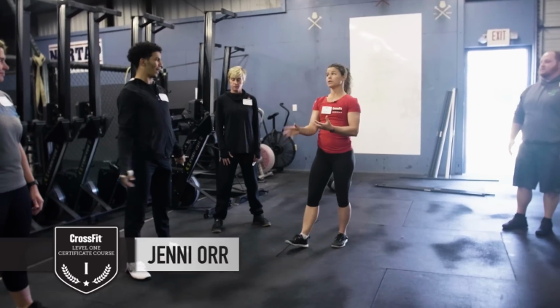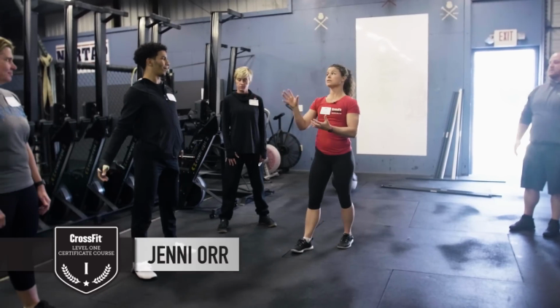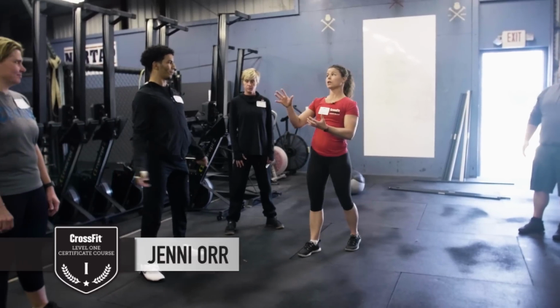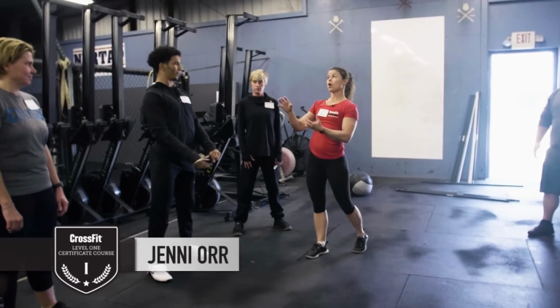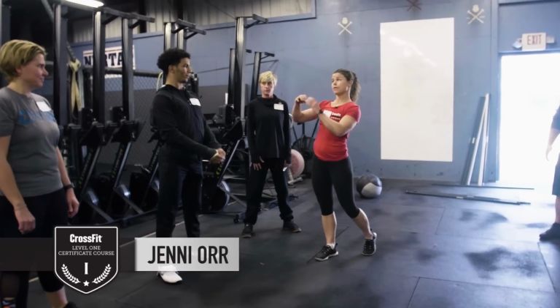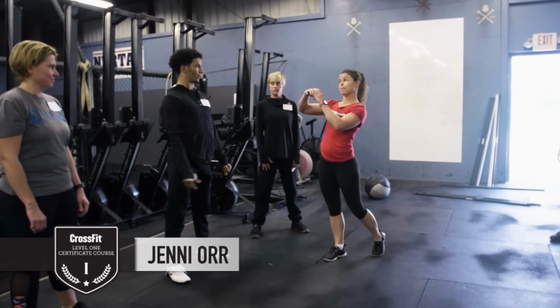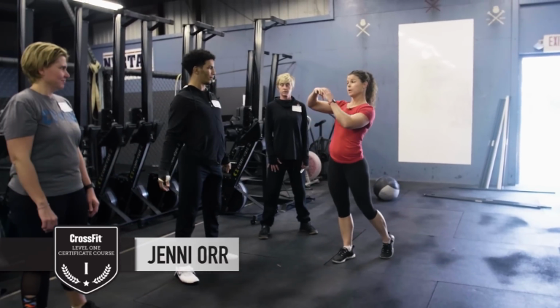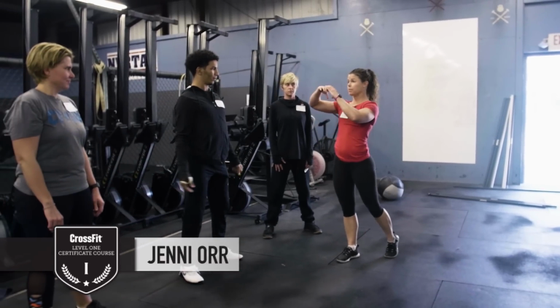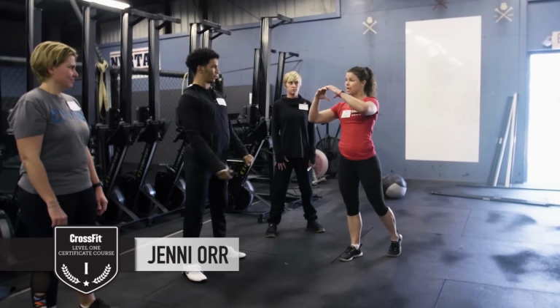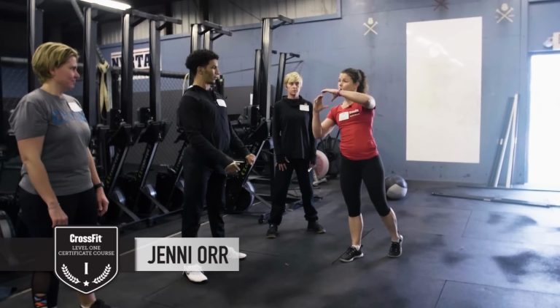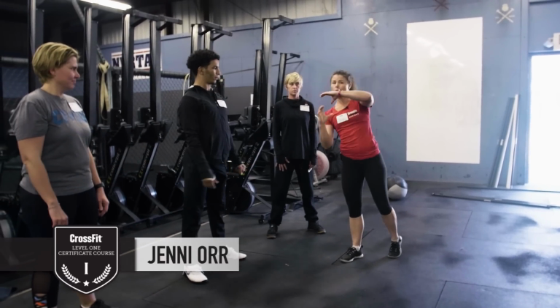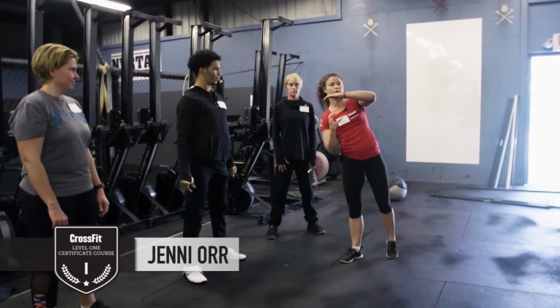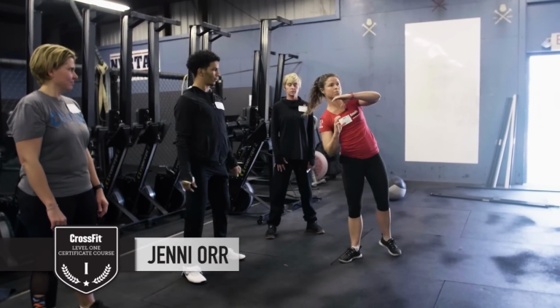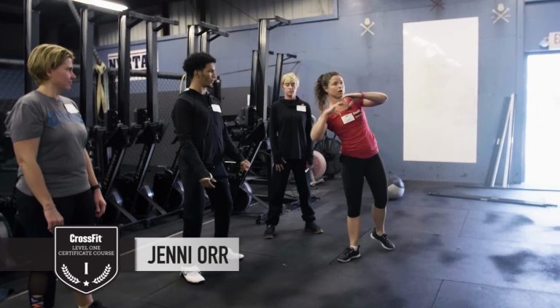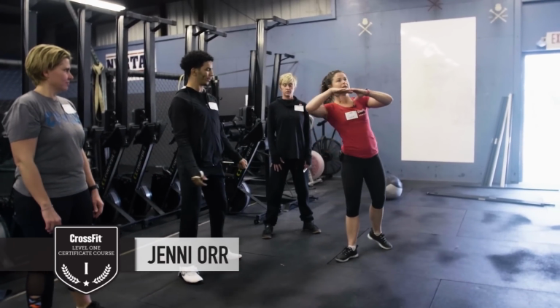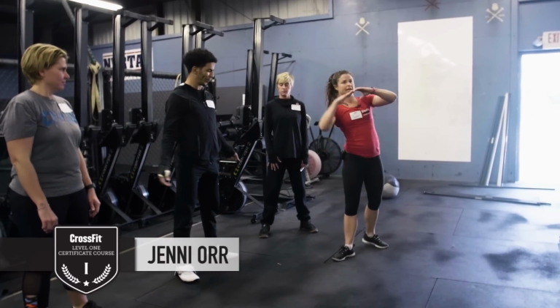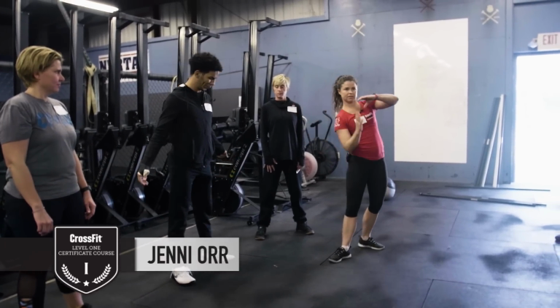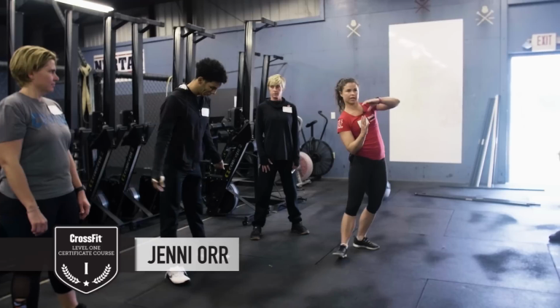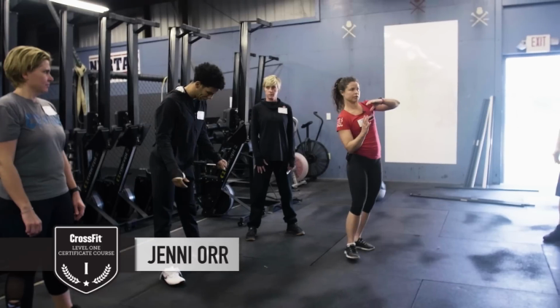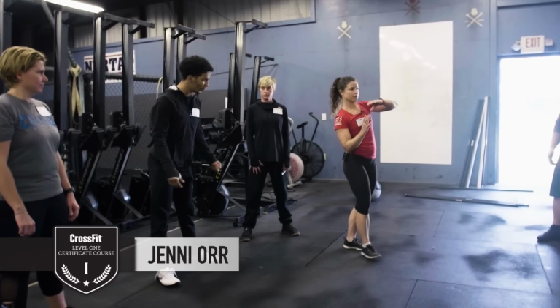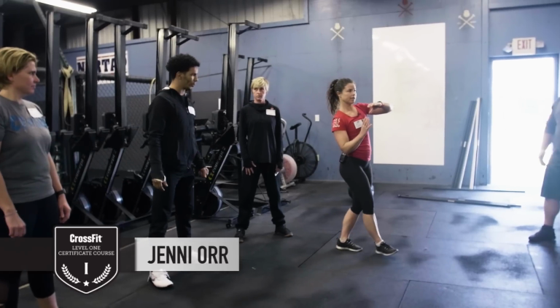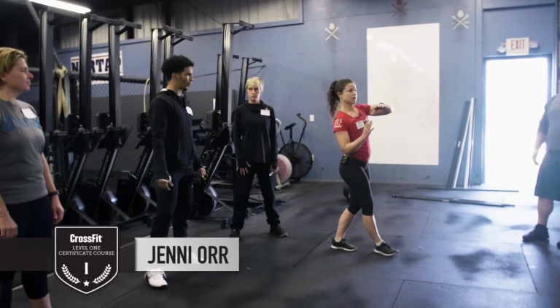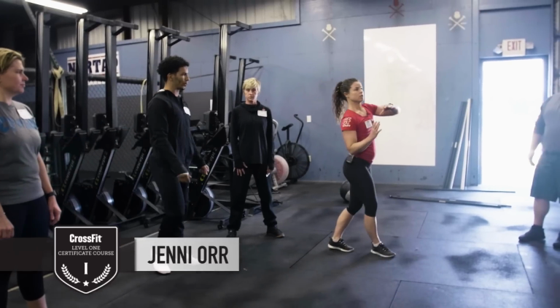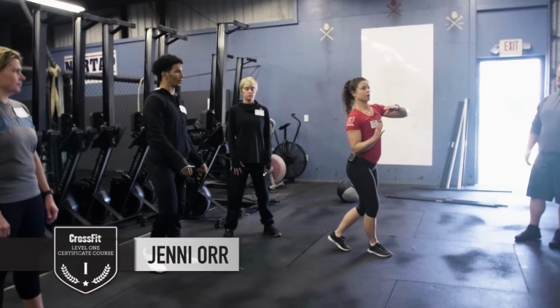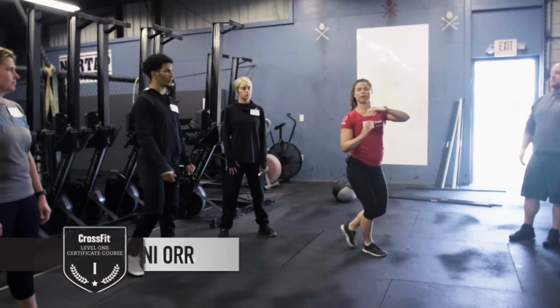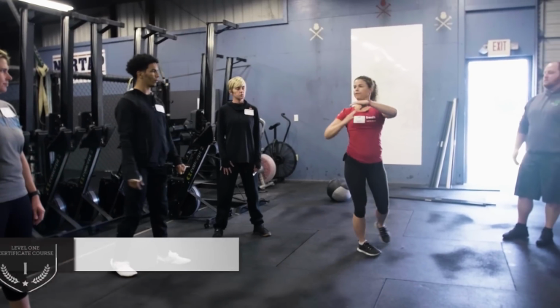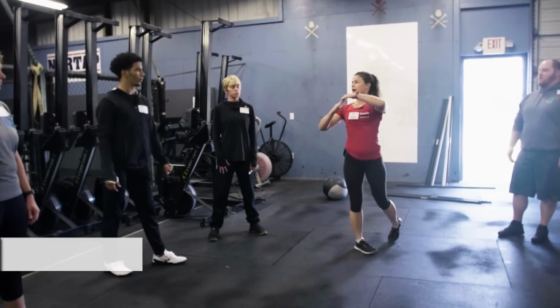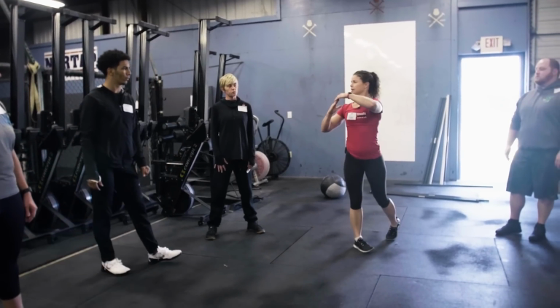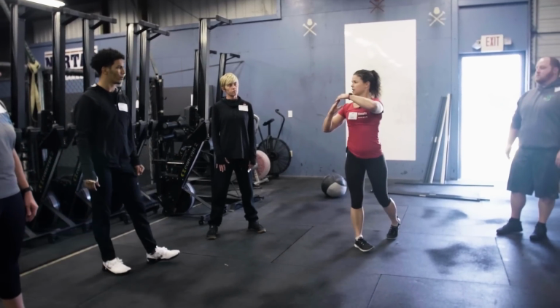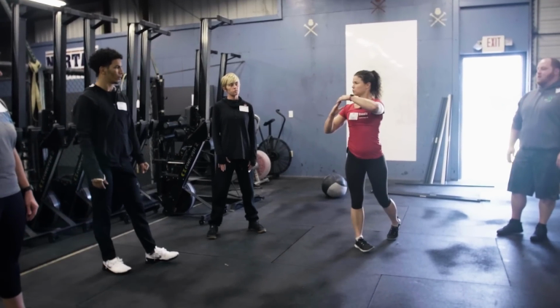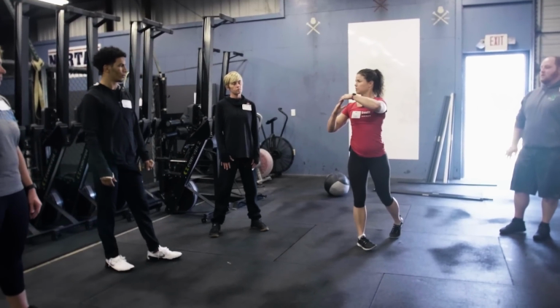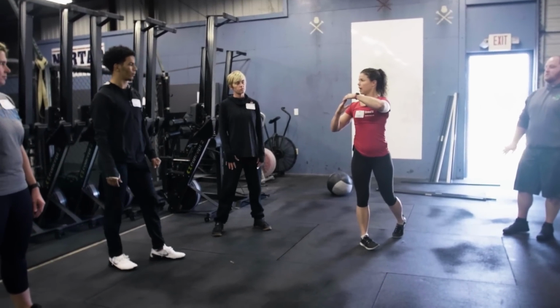I wouldn't necessarily call that the butt wink, but that whole lumbar is tucking under. So we want to find that sweet spot.